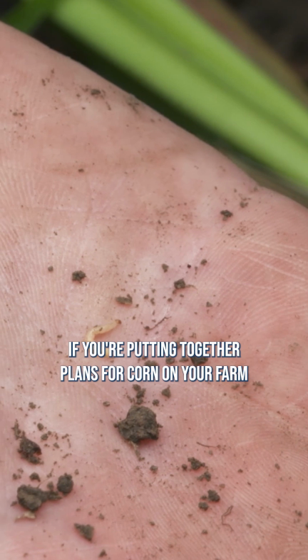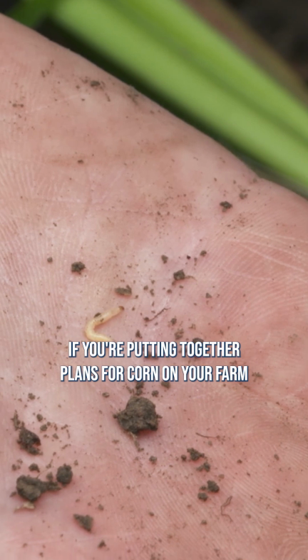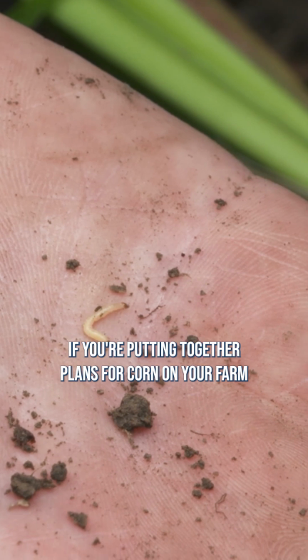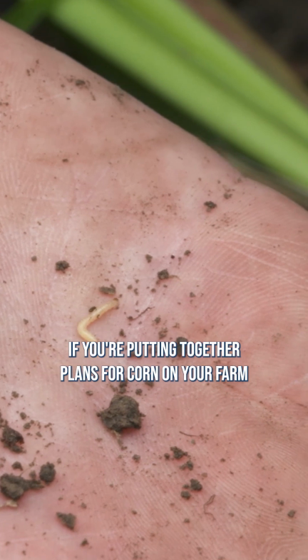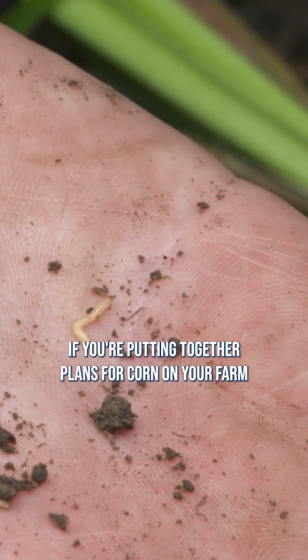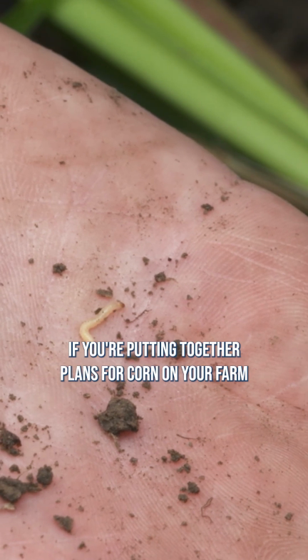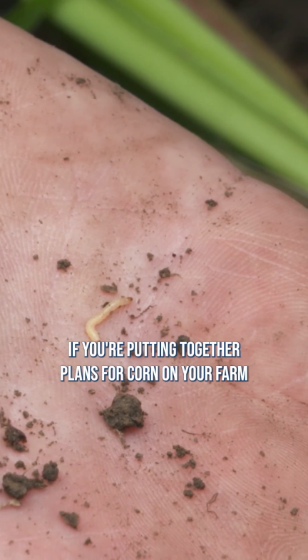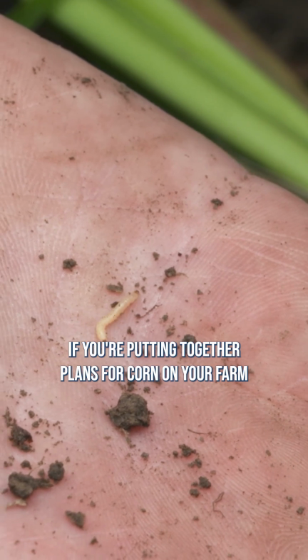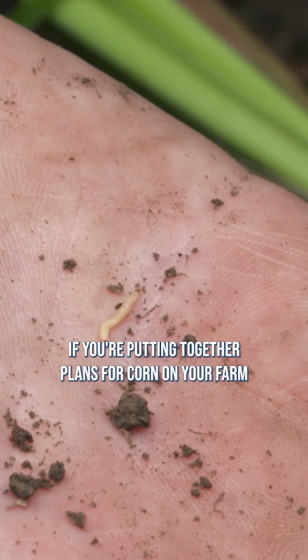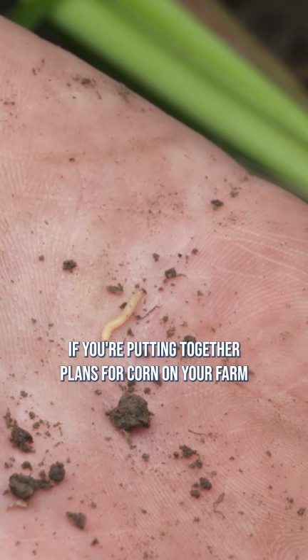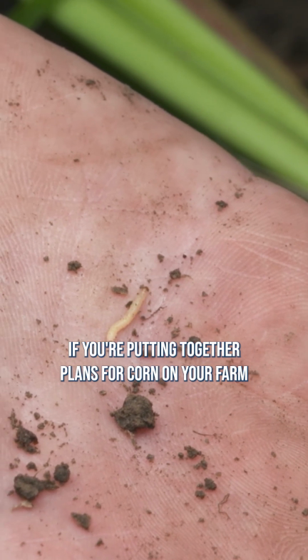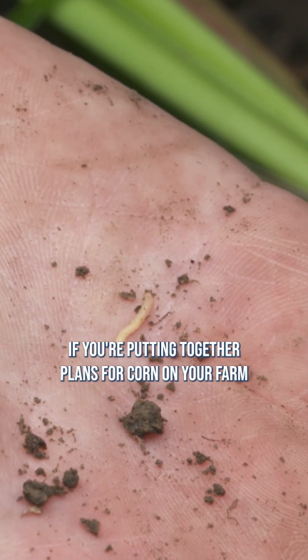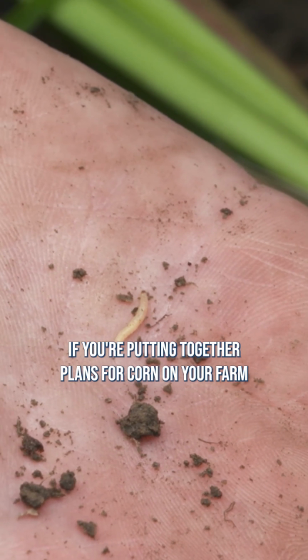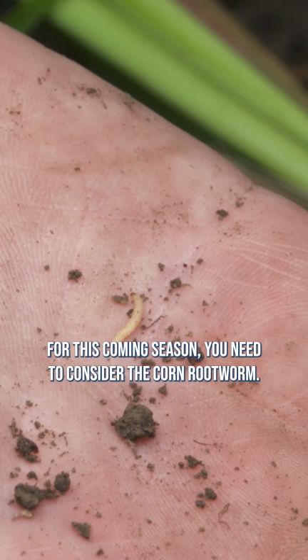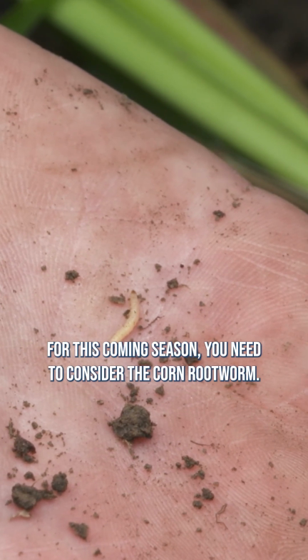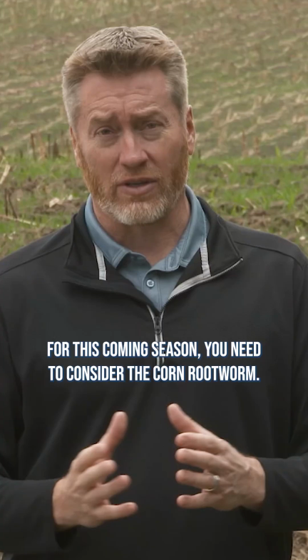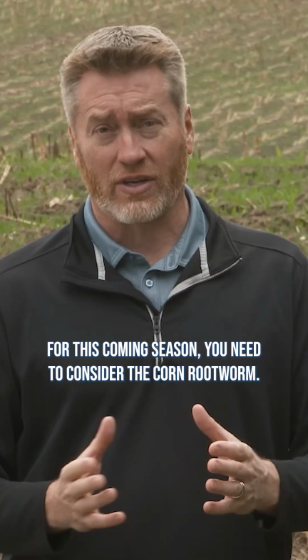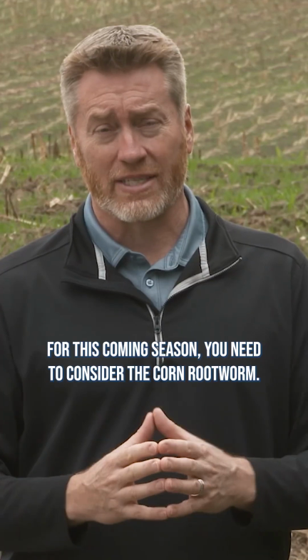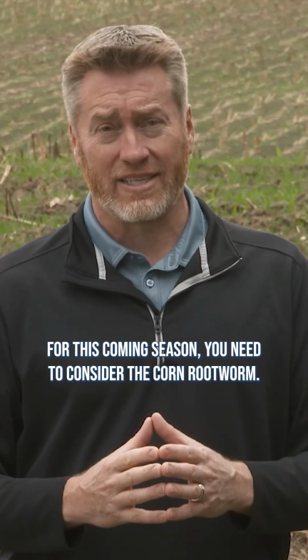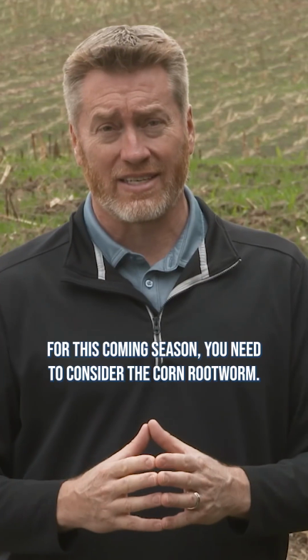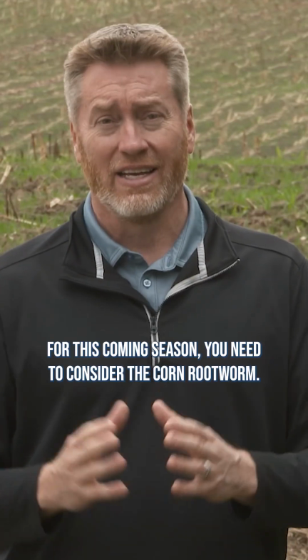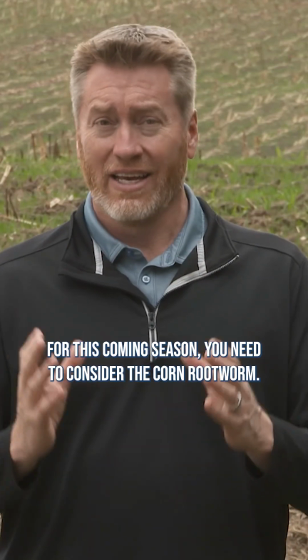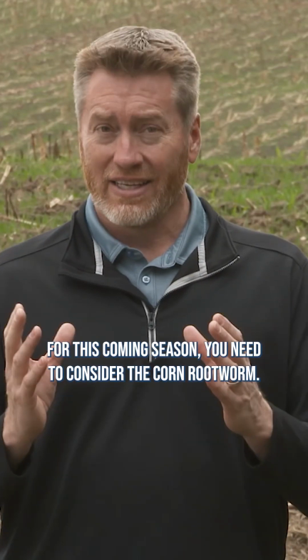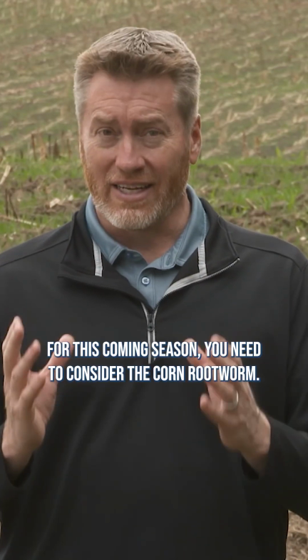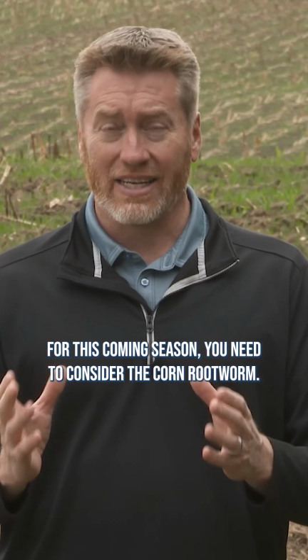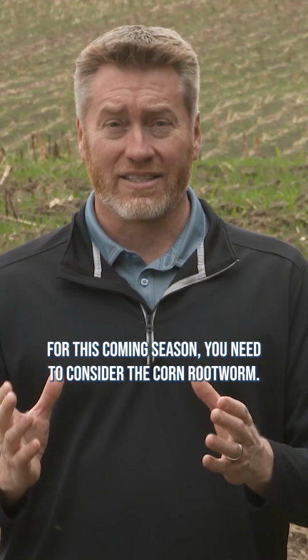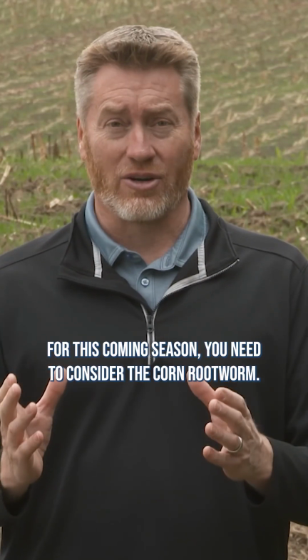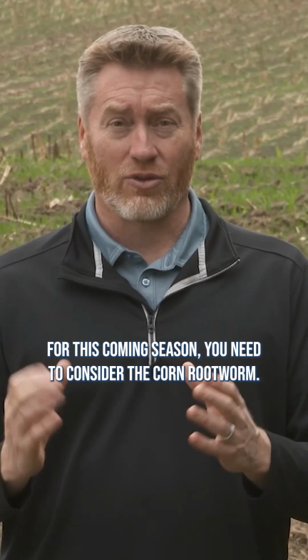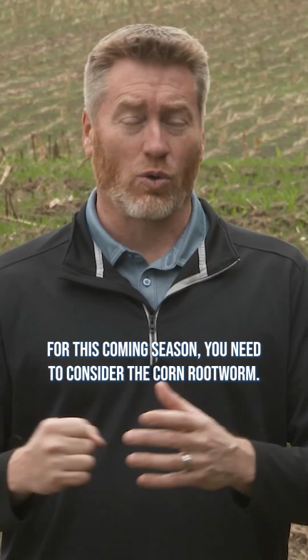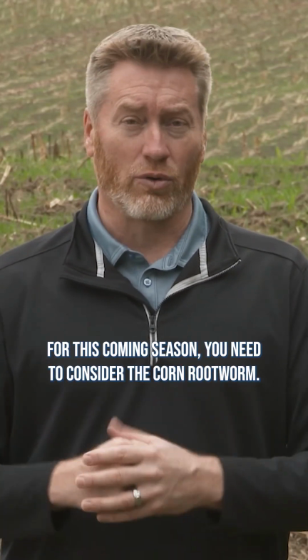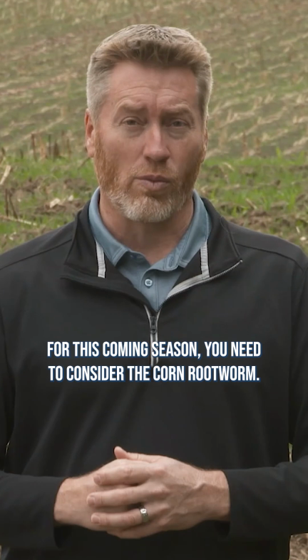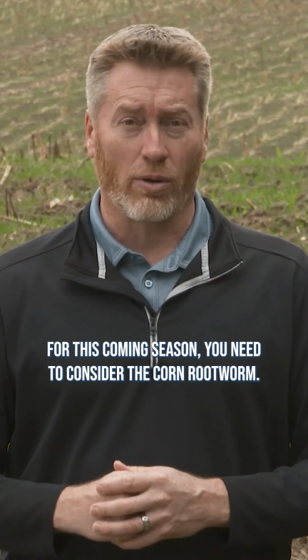If you're putting together plans for corn on your farm for this coming season, you need to consider the corn rootworm.